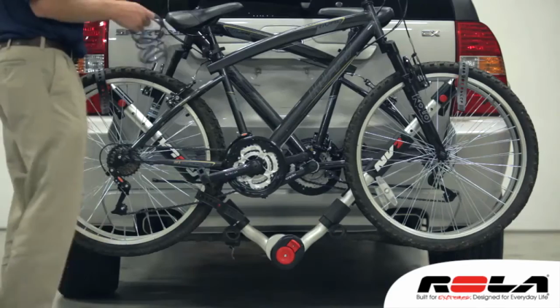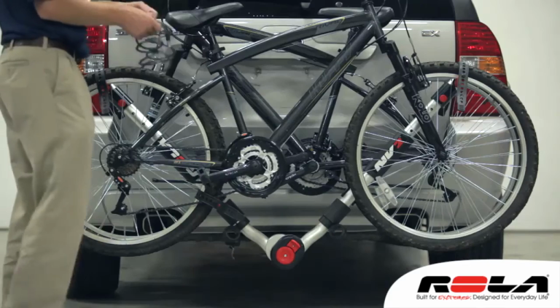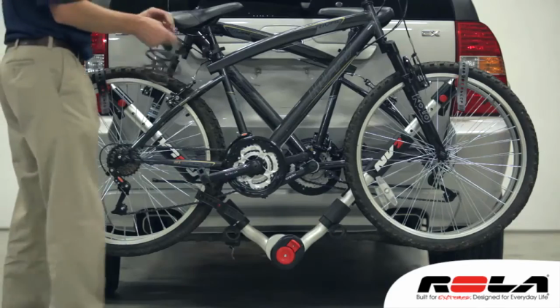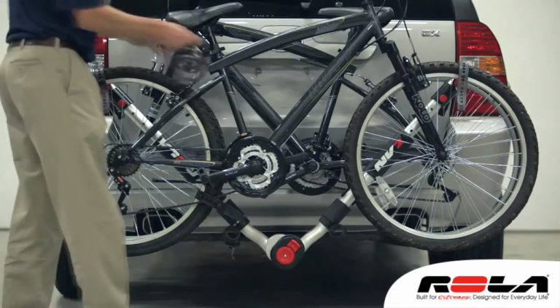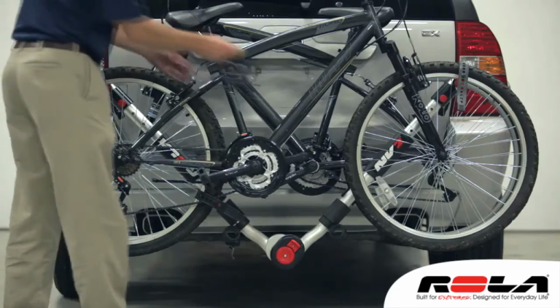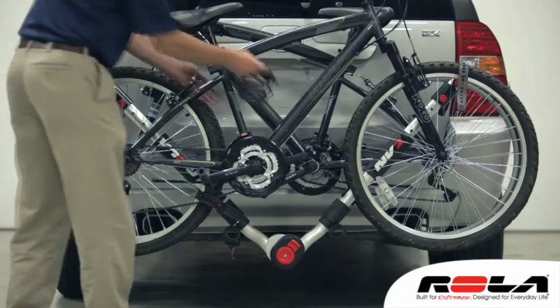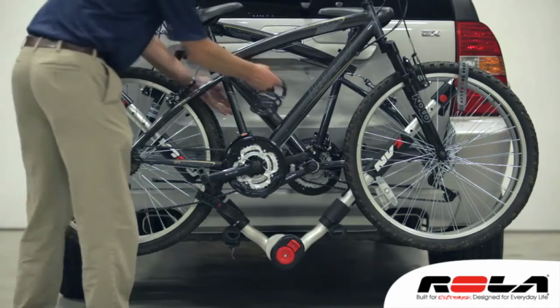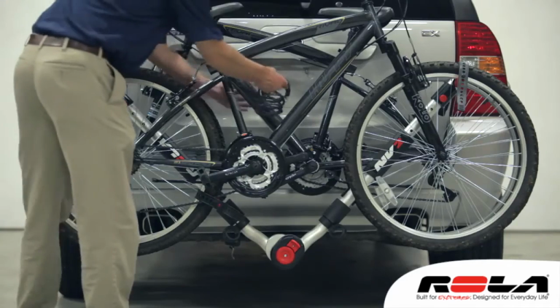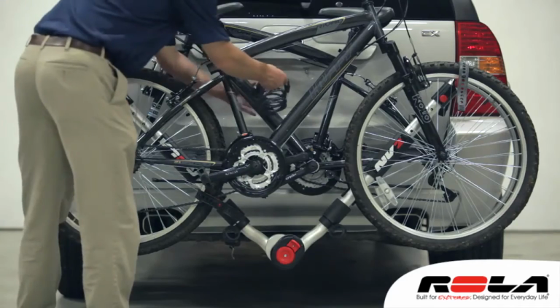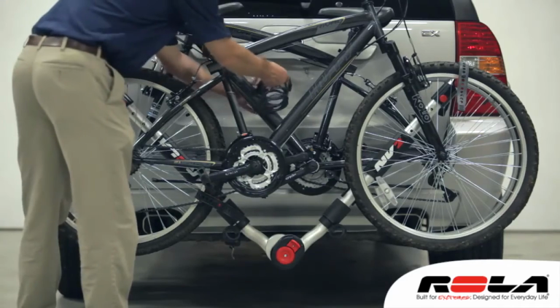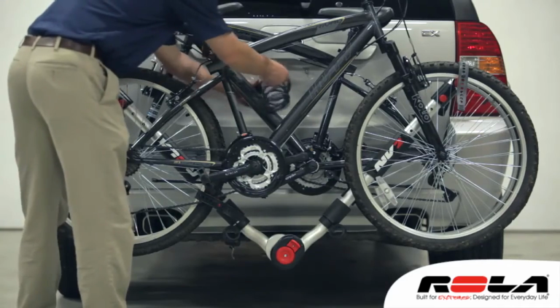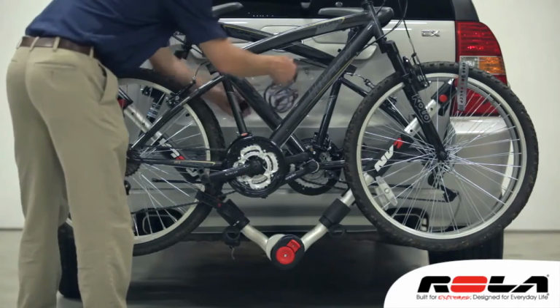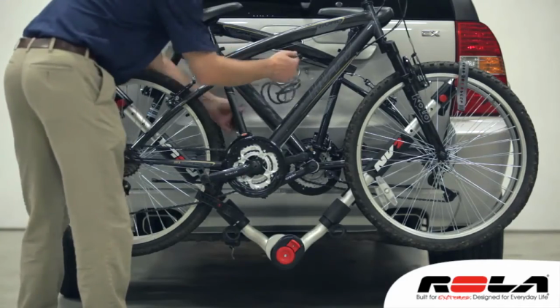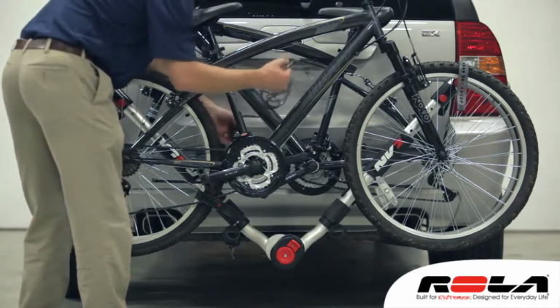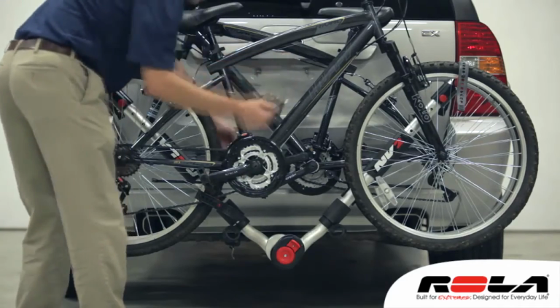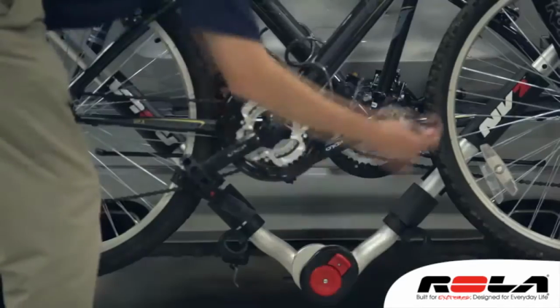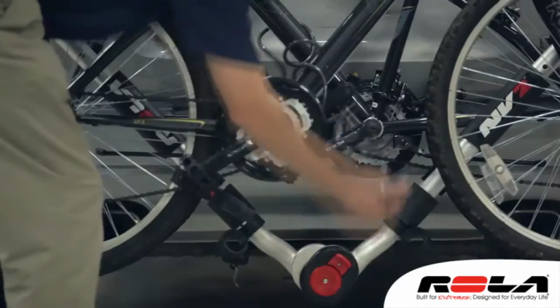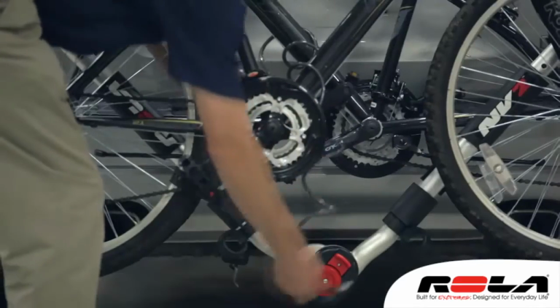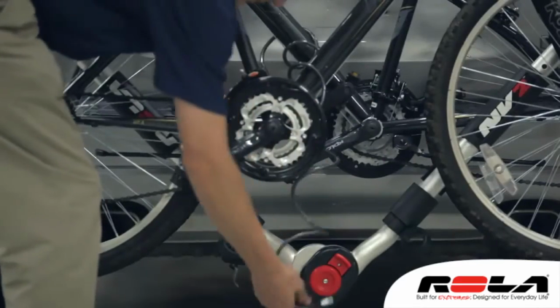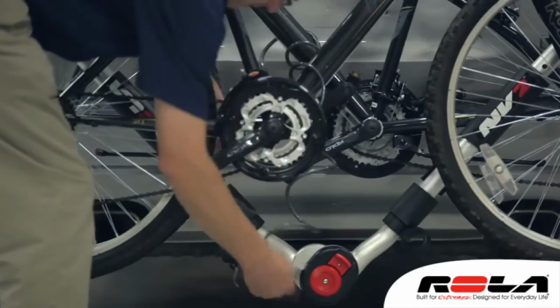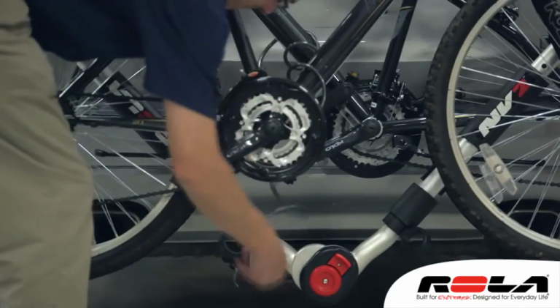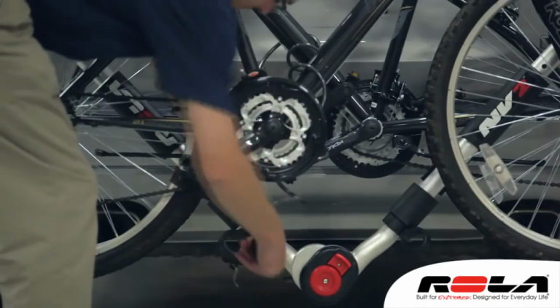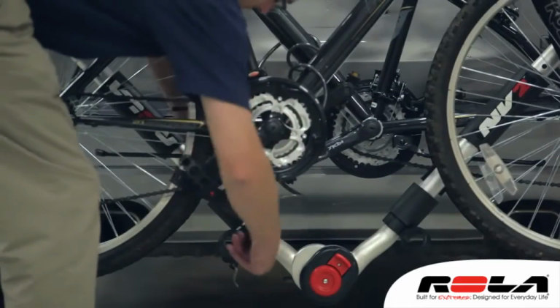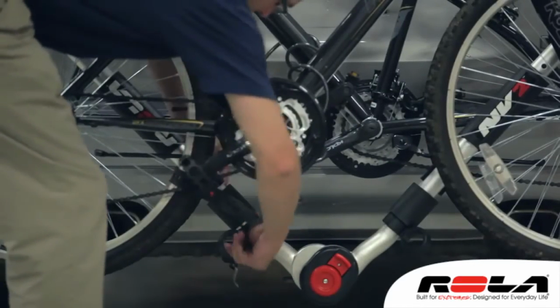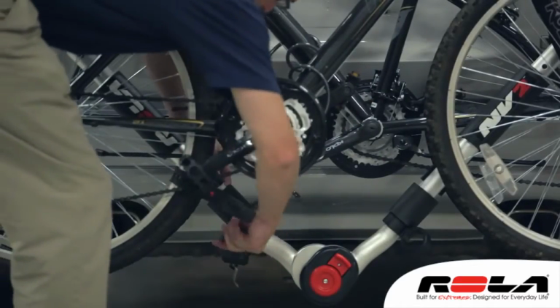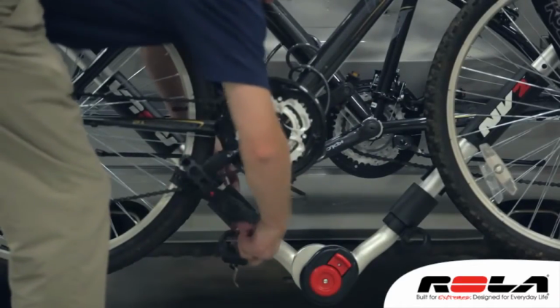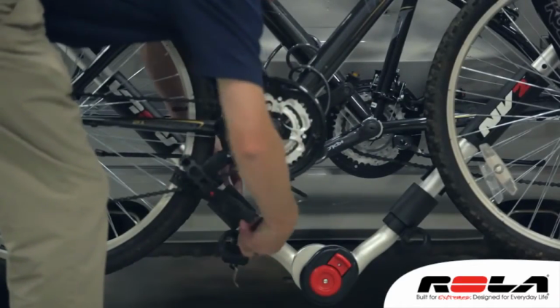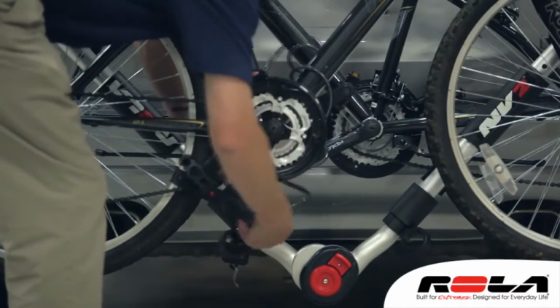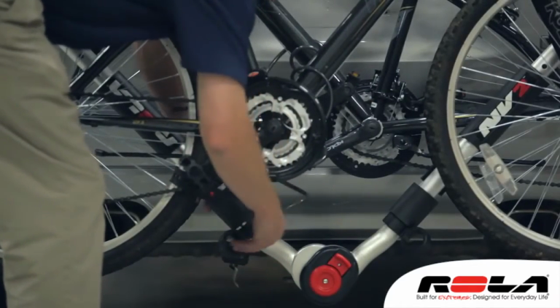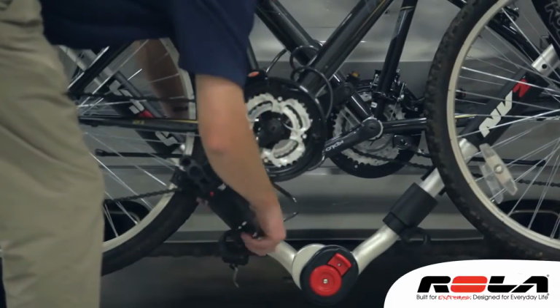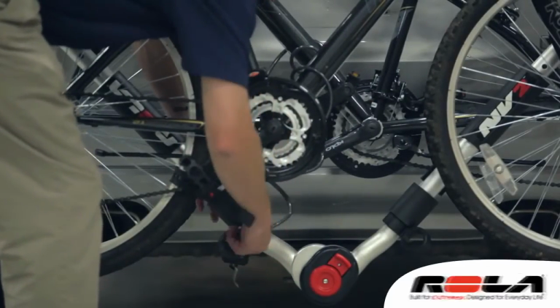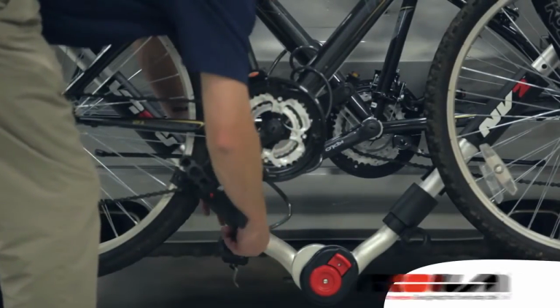Security loops provide attachment points for a cable lock to secure bikes to the carrier.